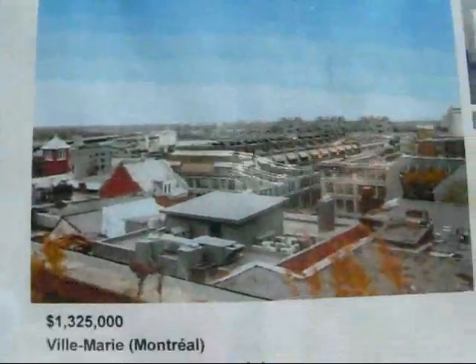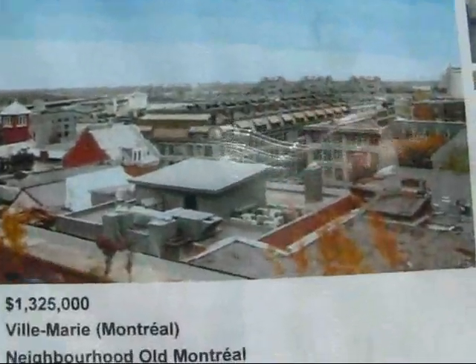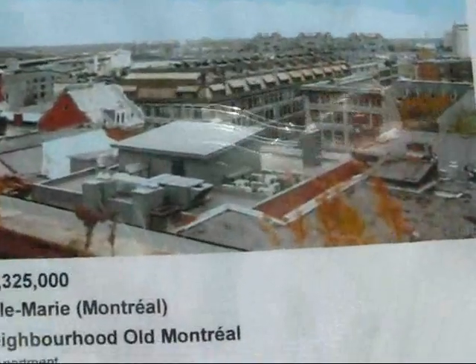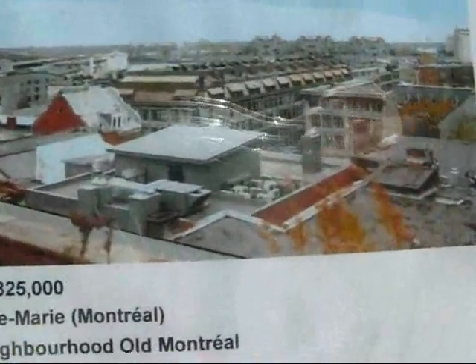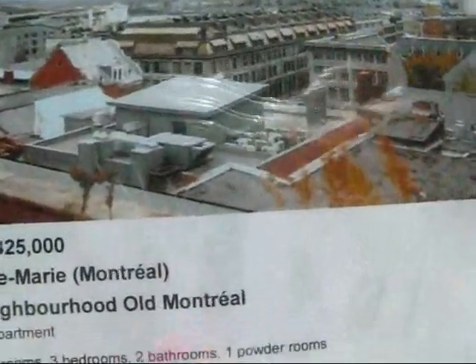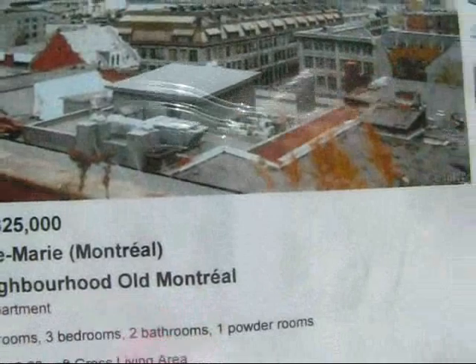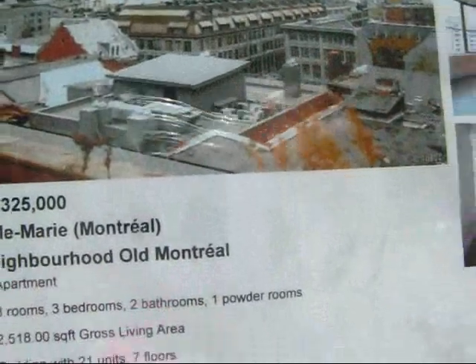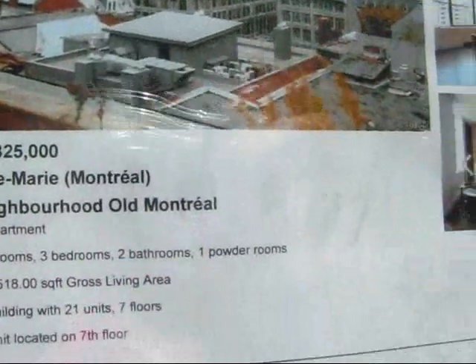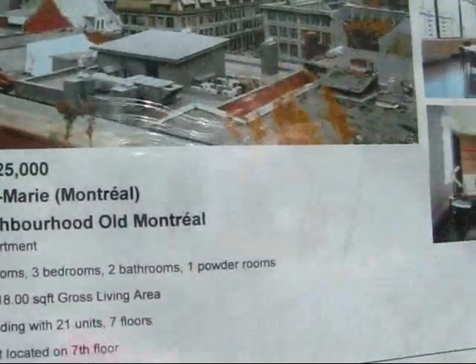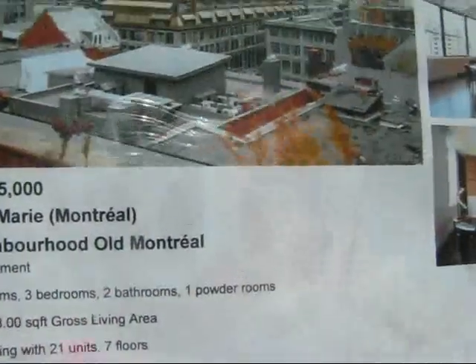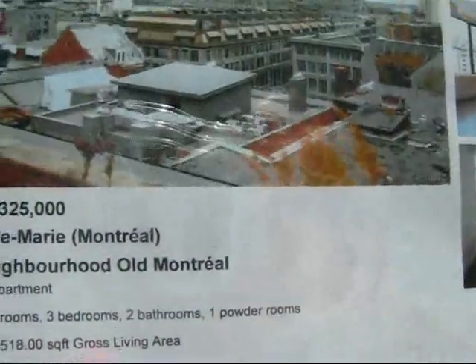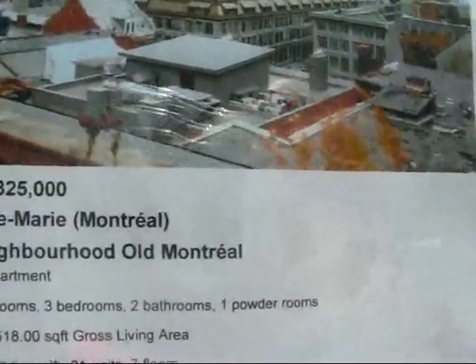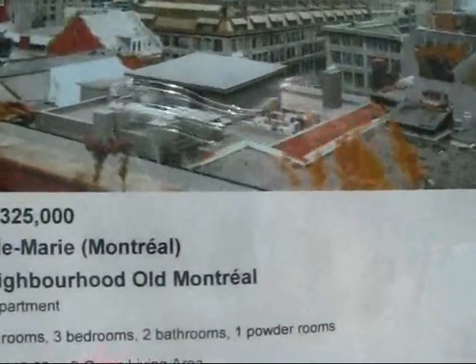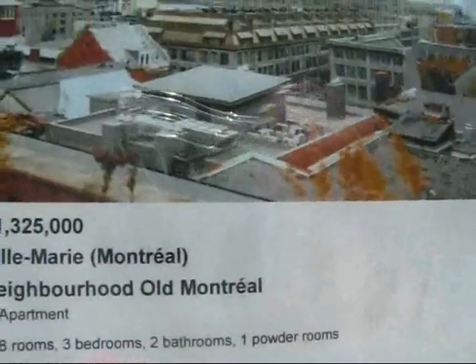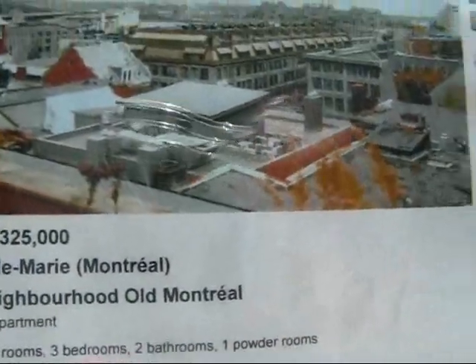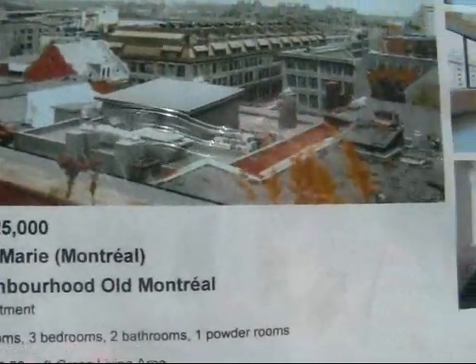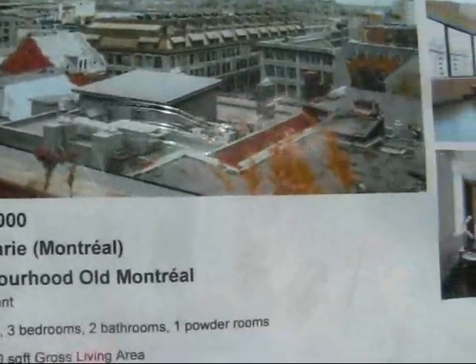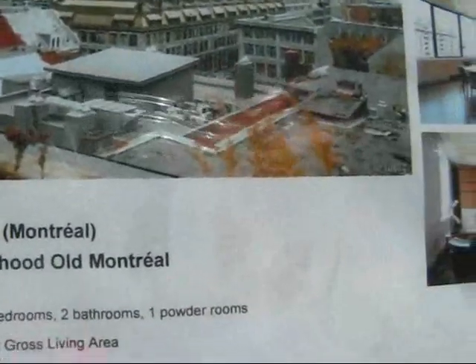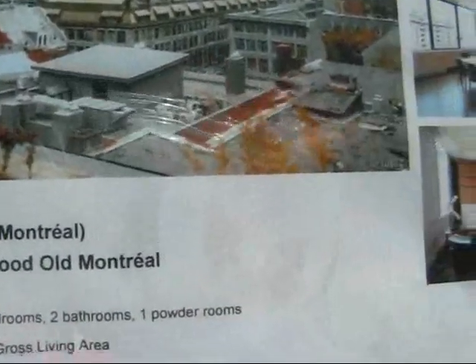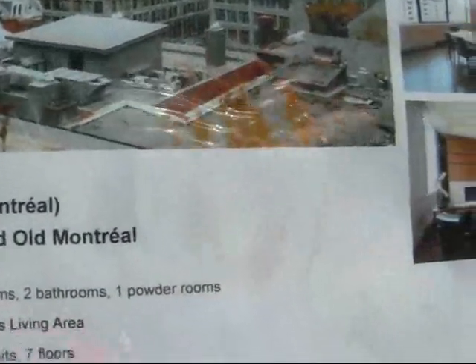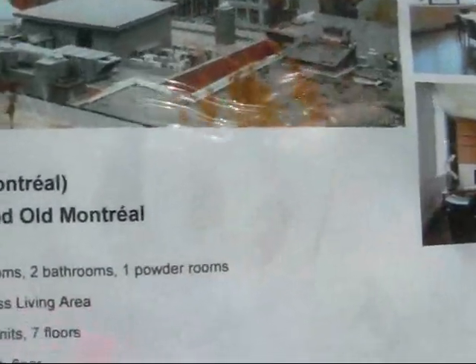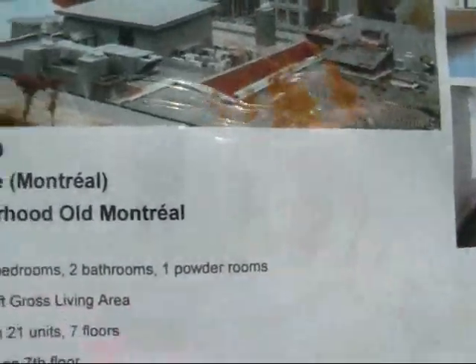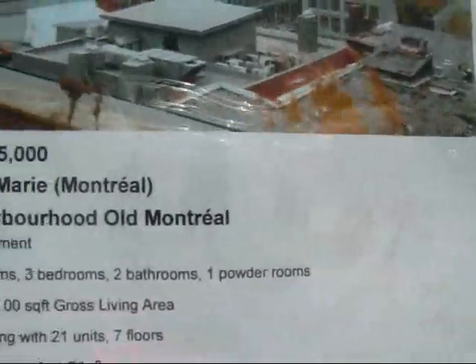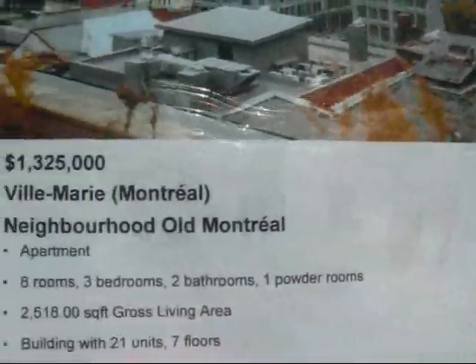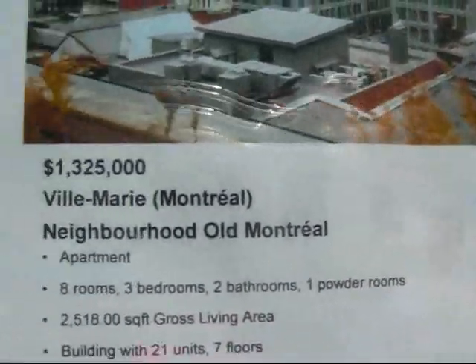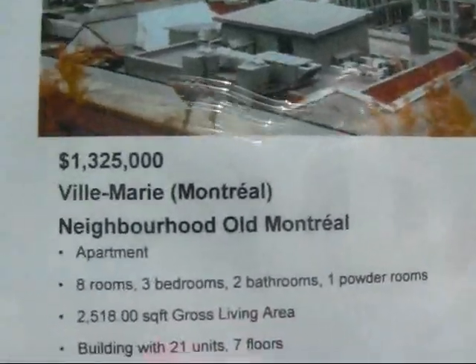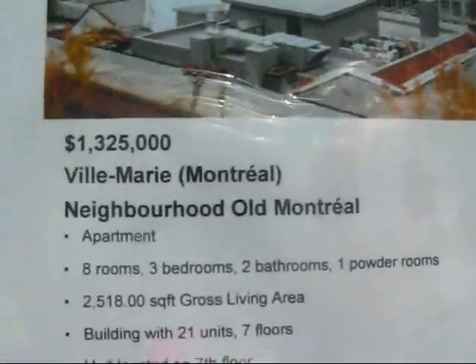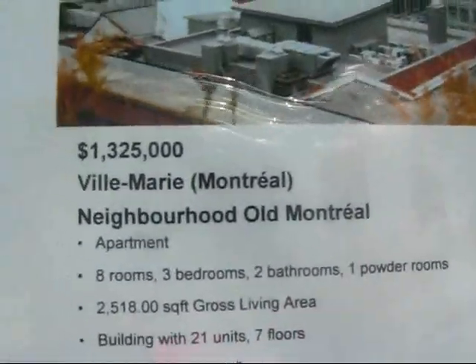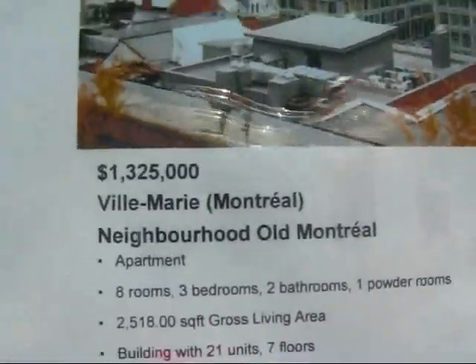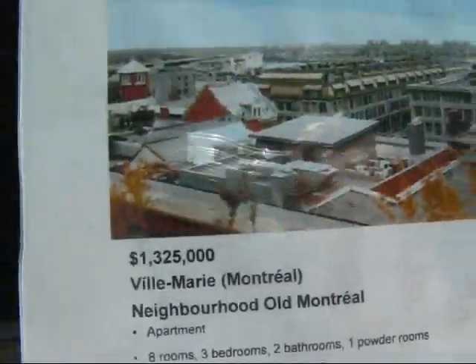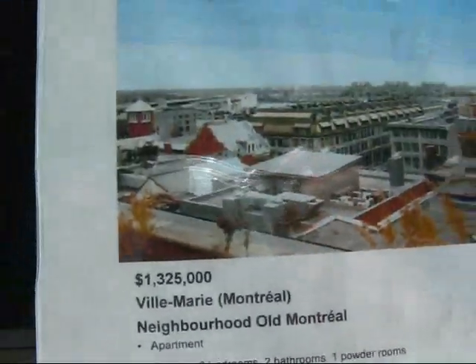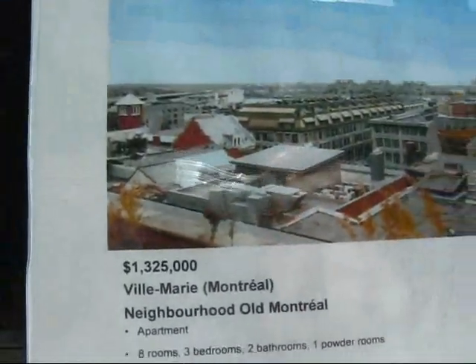Here's another one. Apartment, eight rooms, three bedrooms, two bathrooms, $1.3 million.